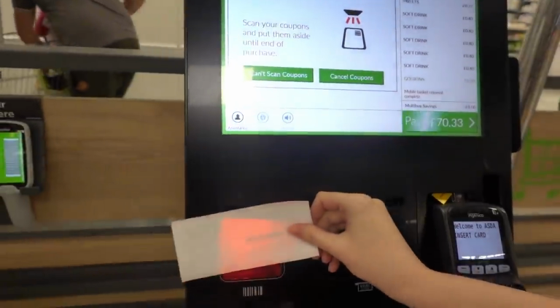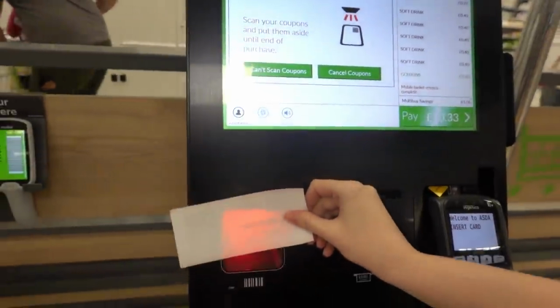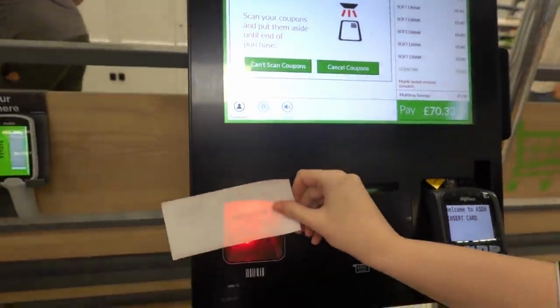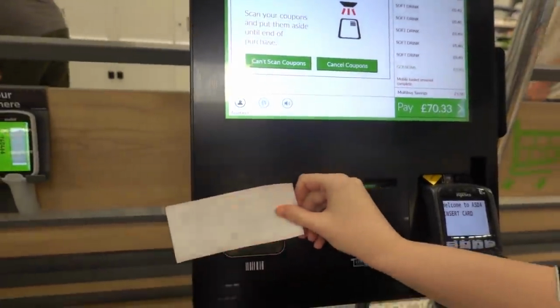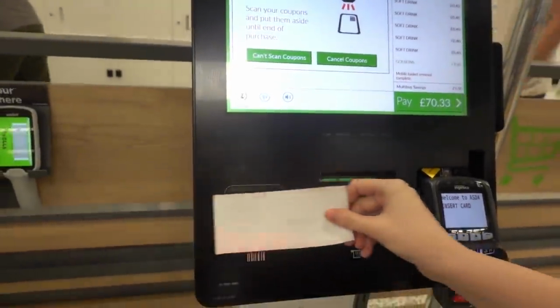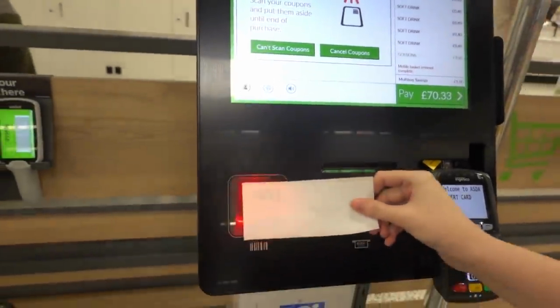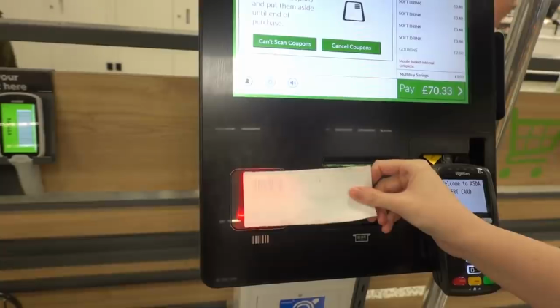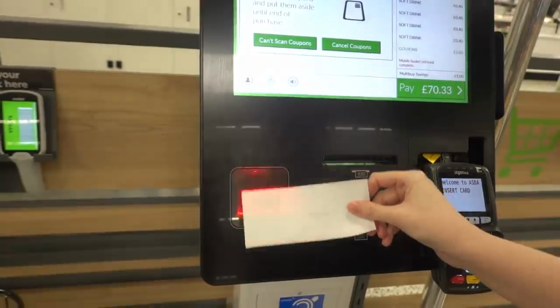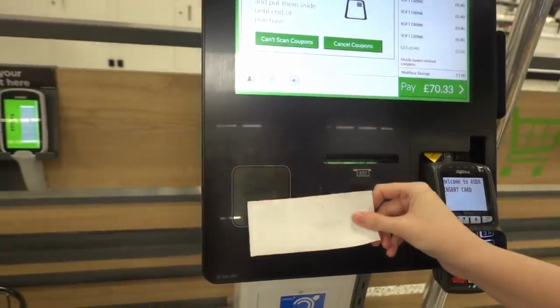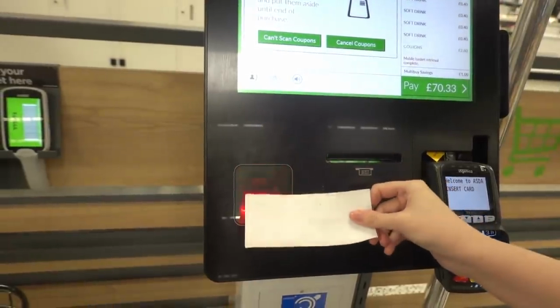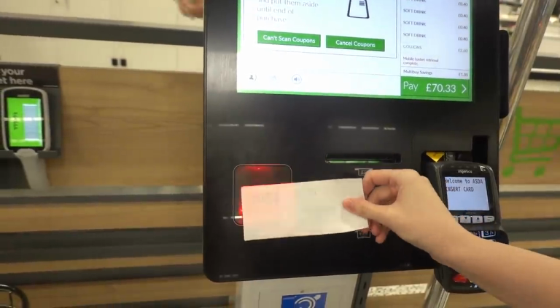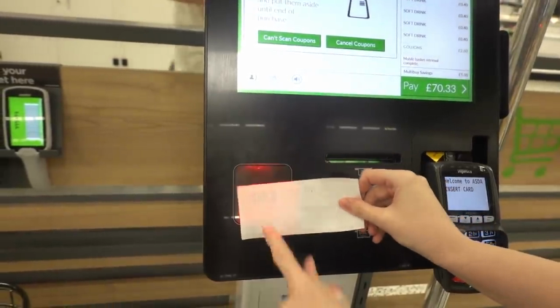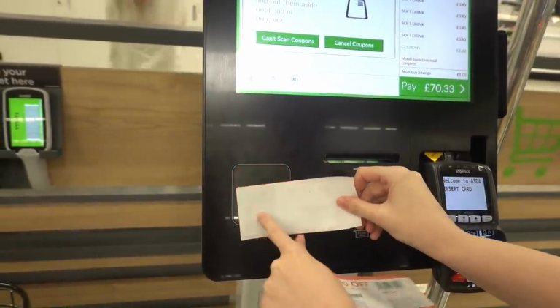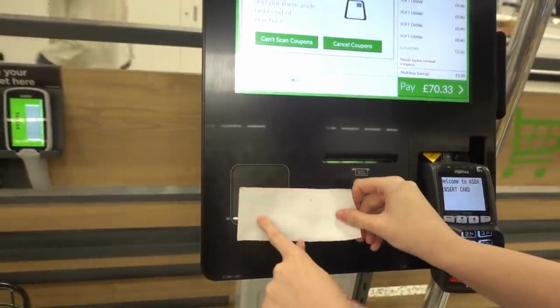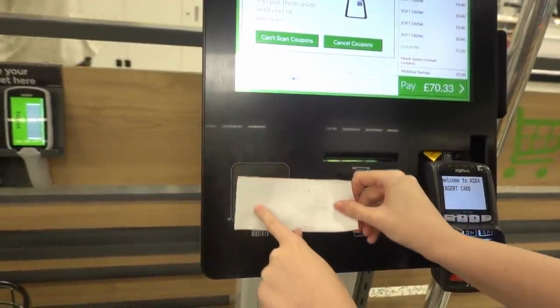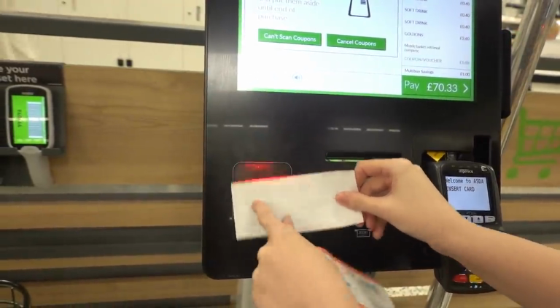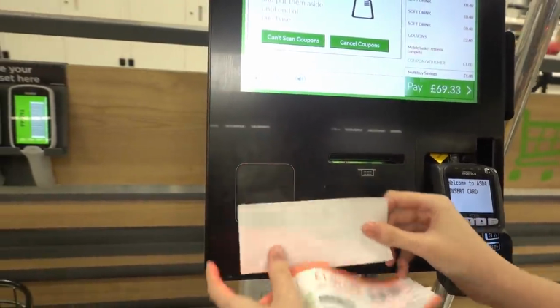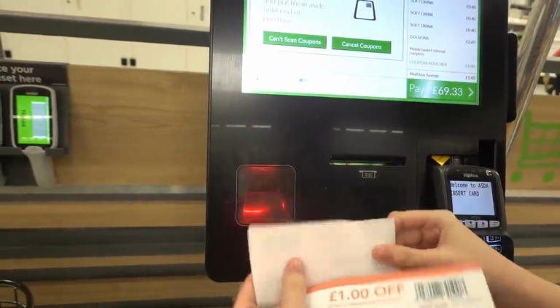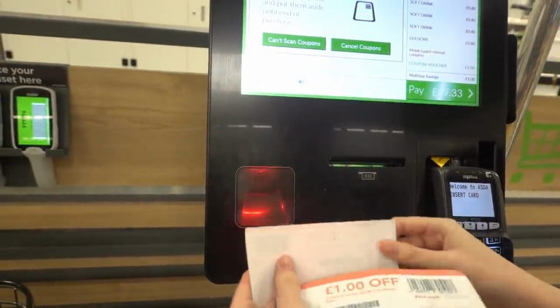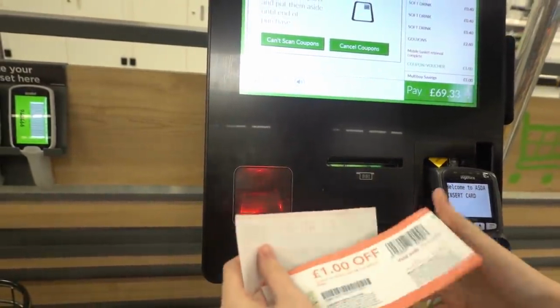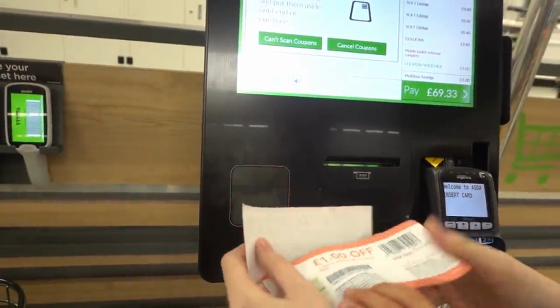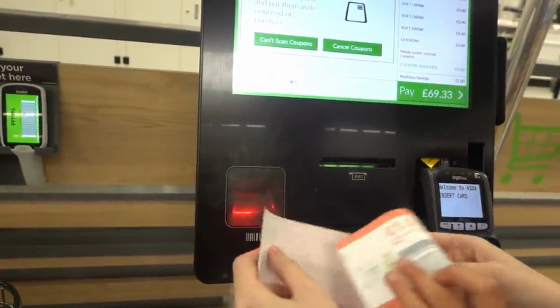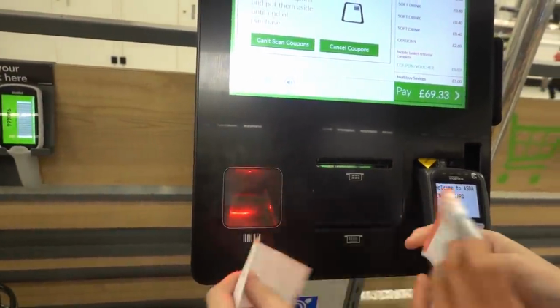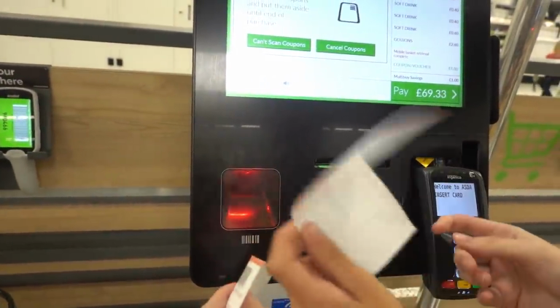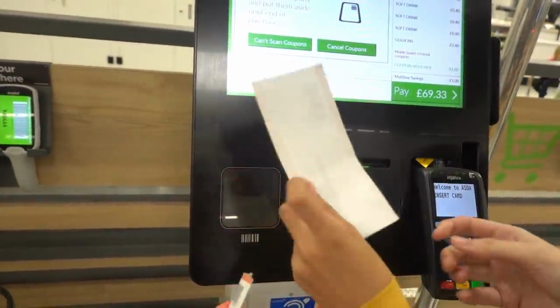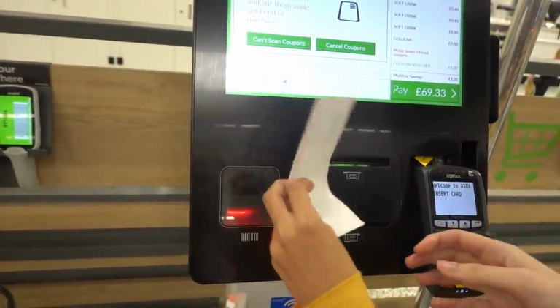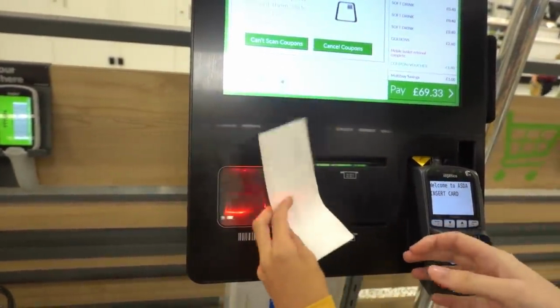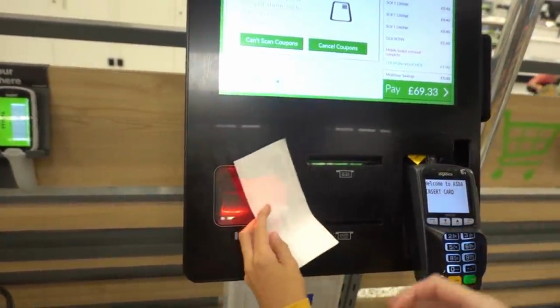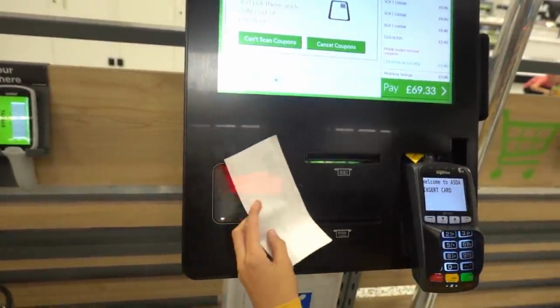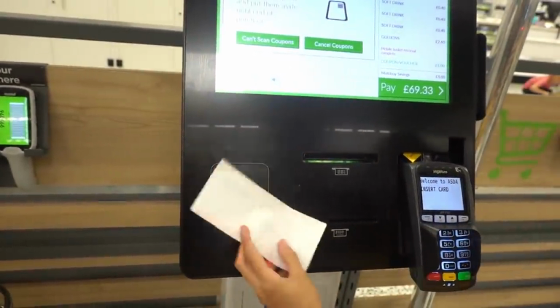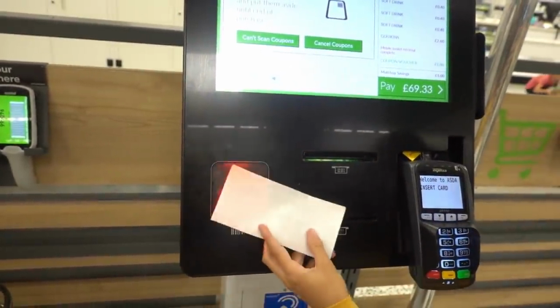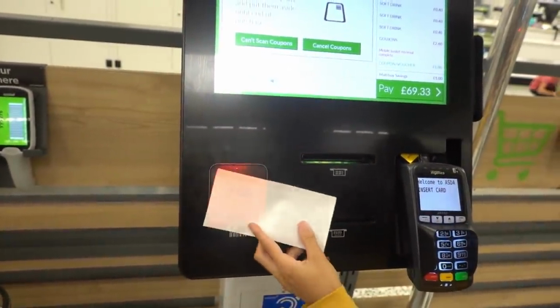So finally we're going to be trying to use these Johnson's baby wipe coupons.